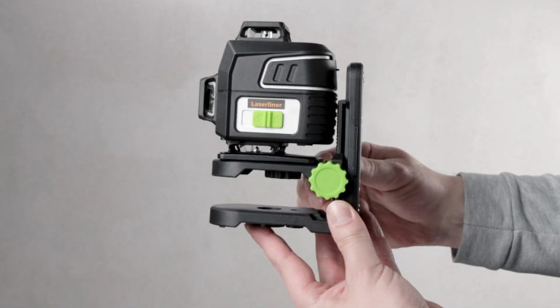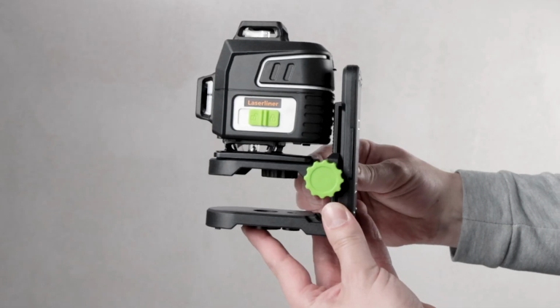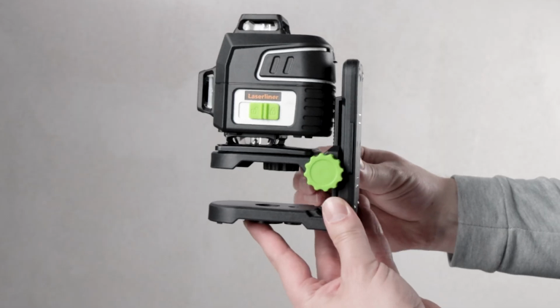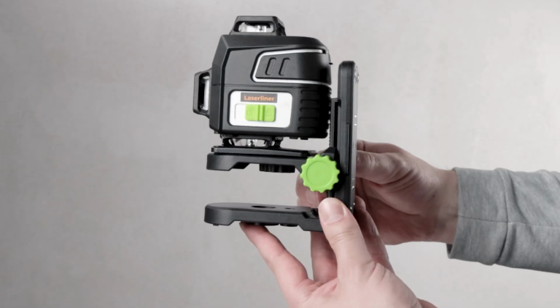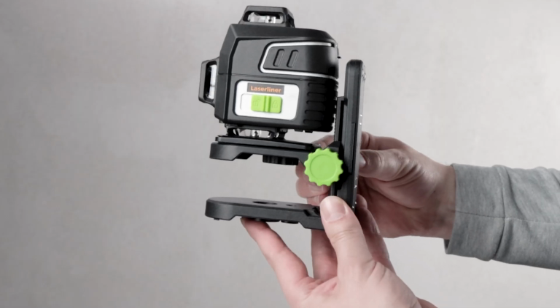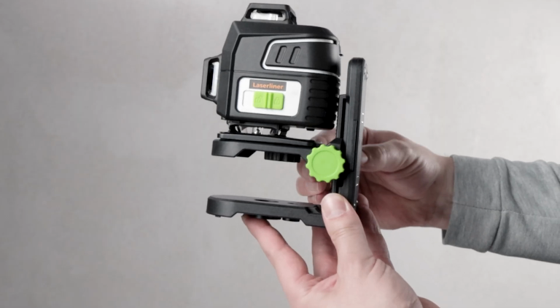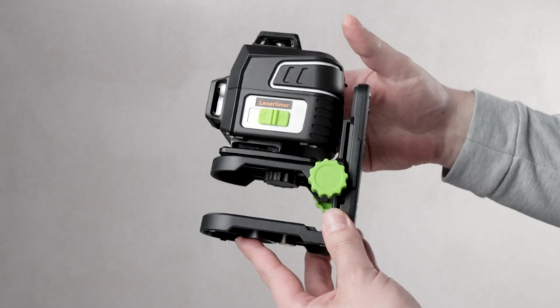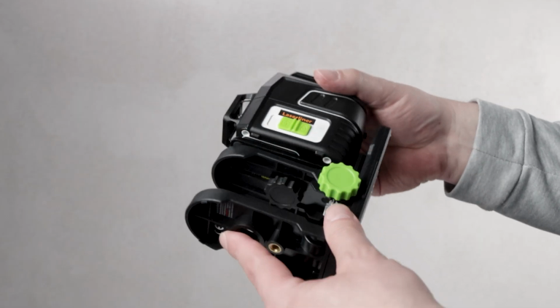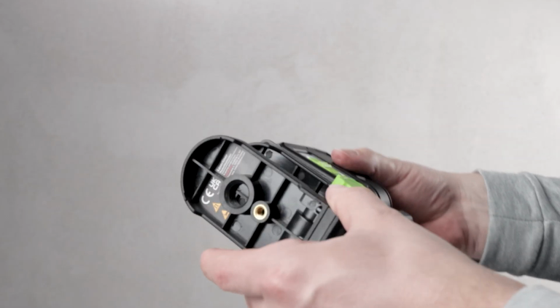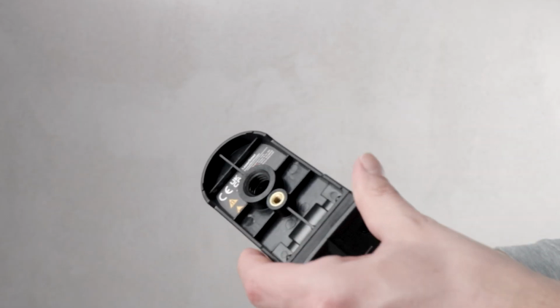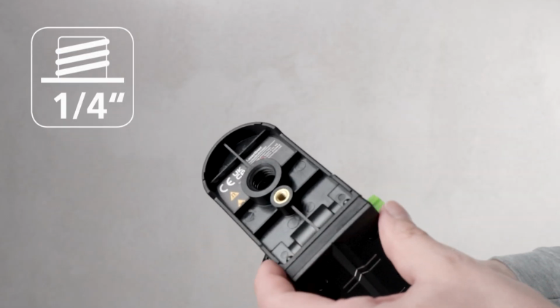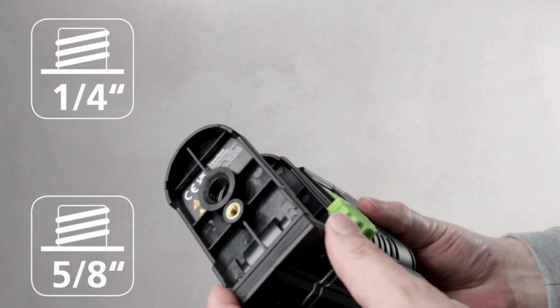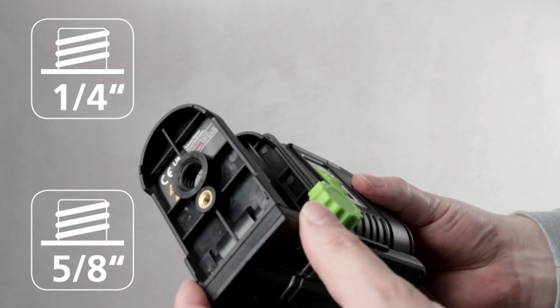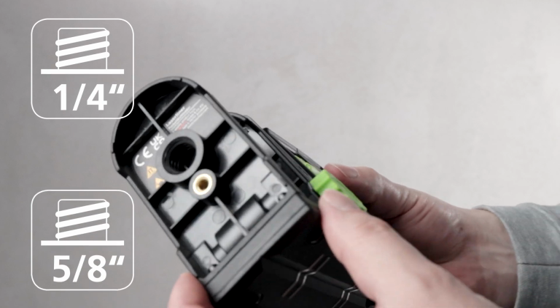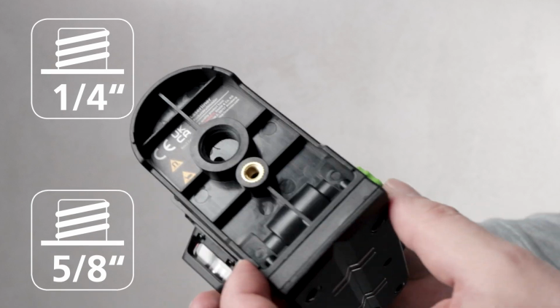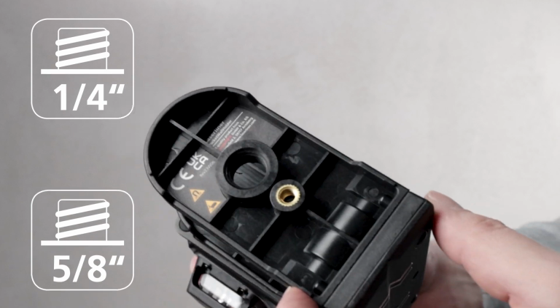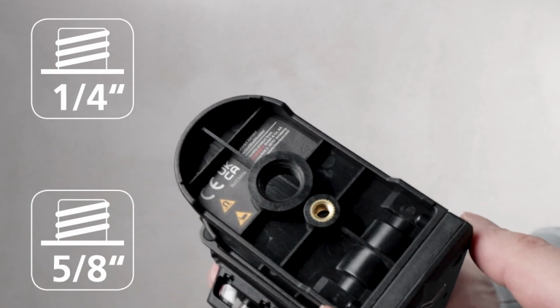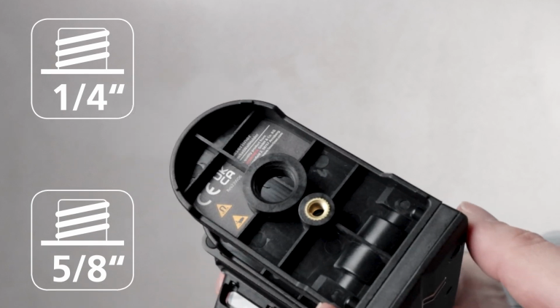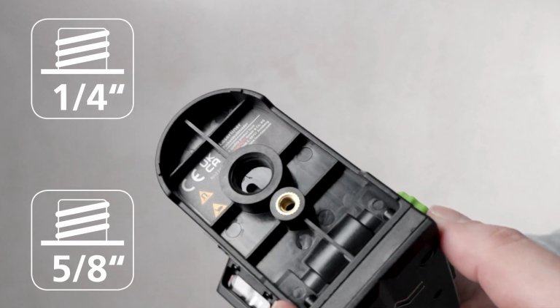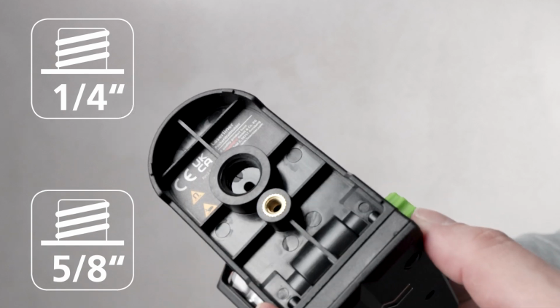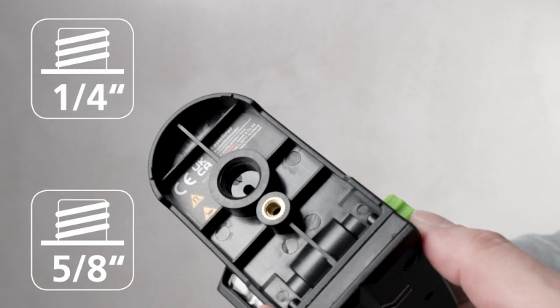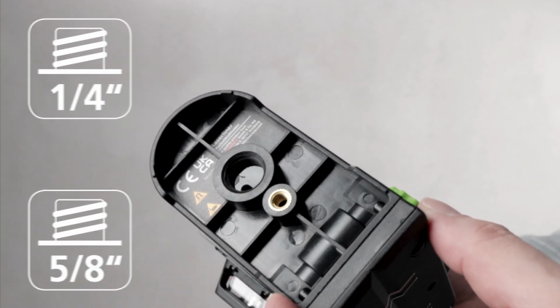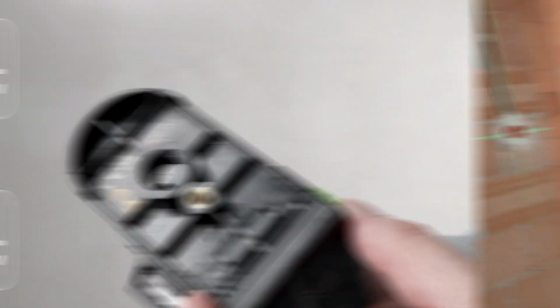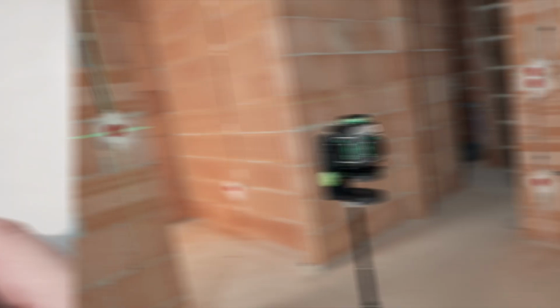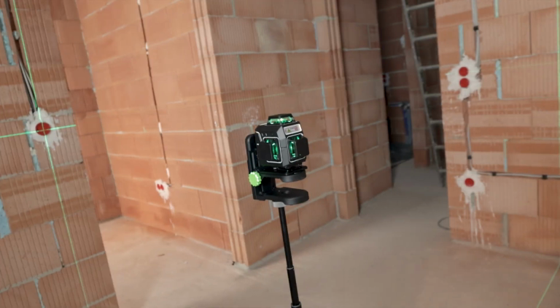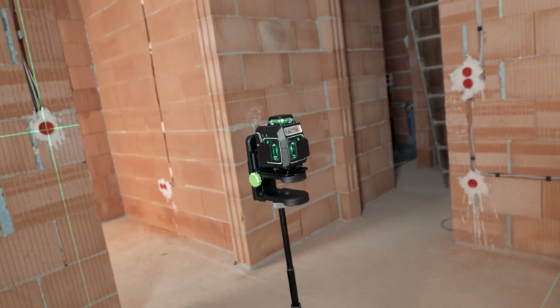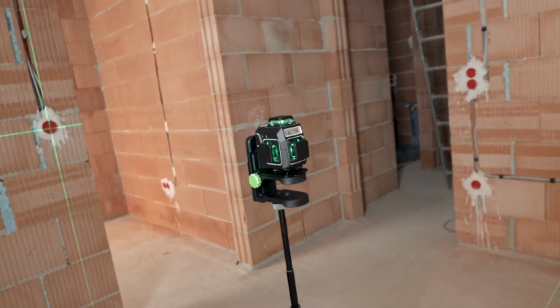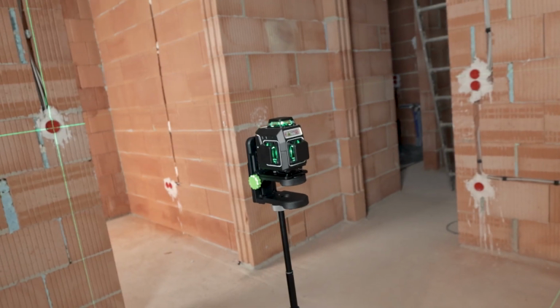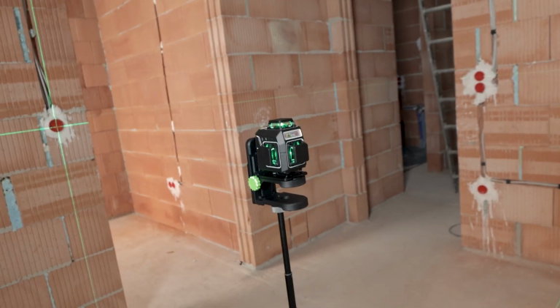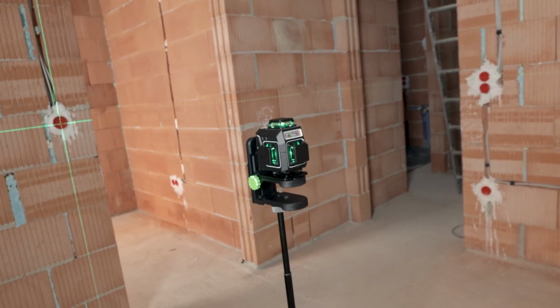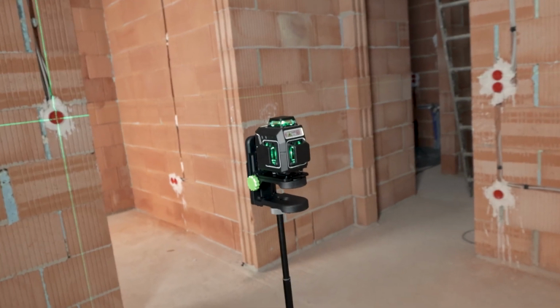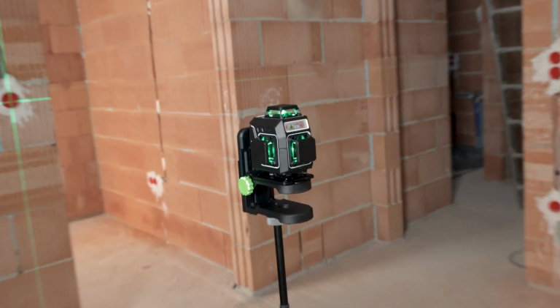The included bracket features two threads, ¼-inch and 5/8-inch, making it compatible with a wide range of tripods.